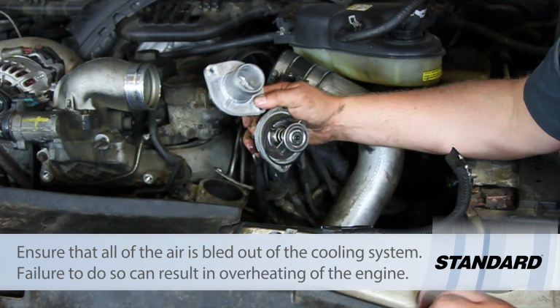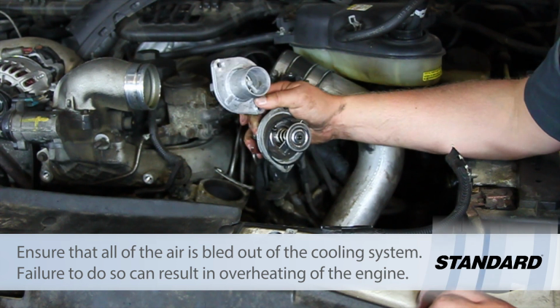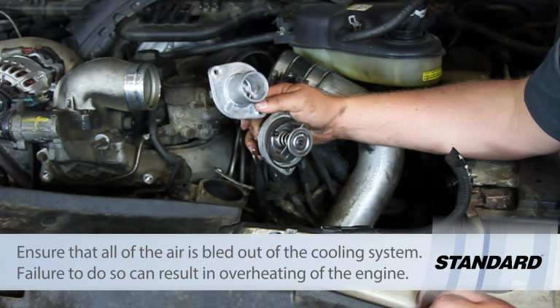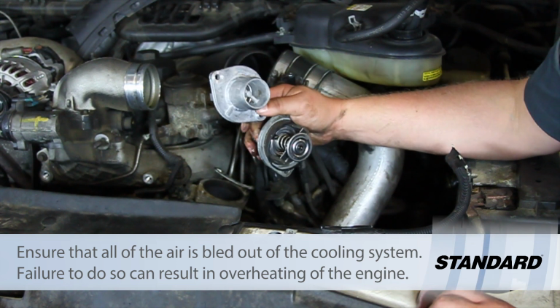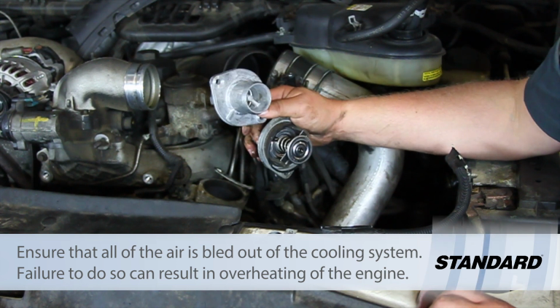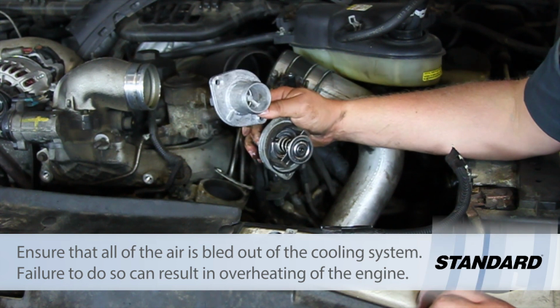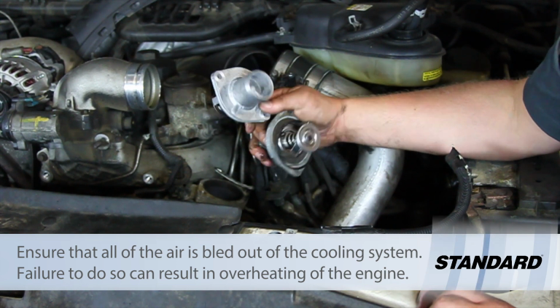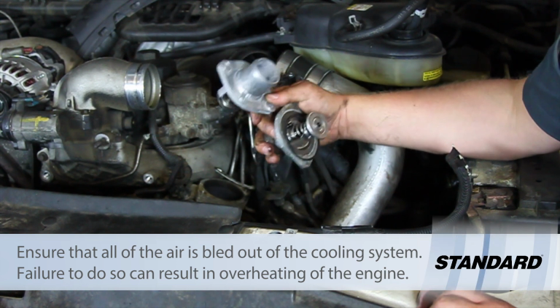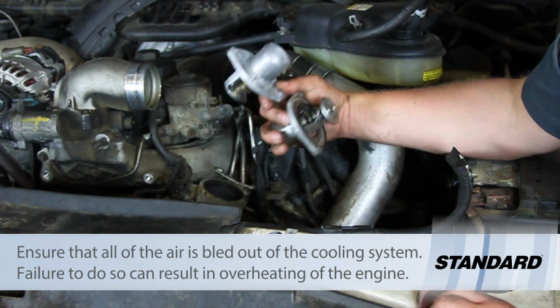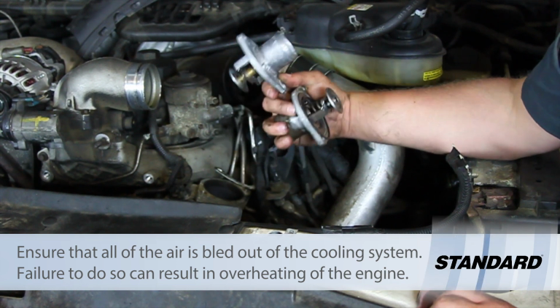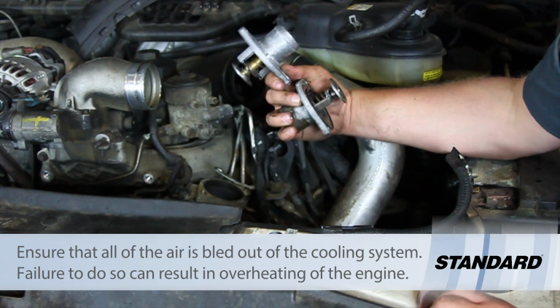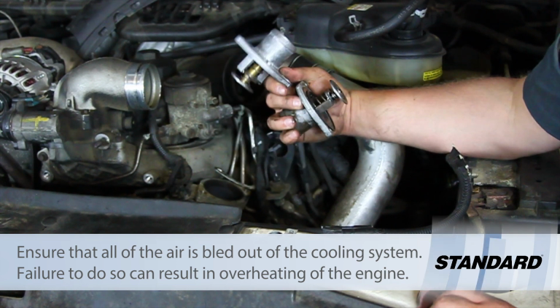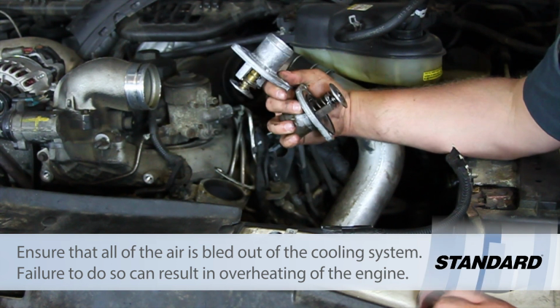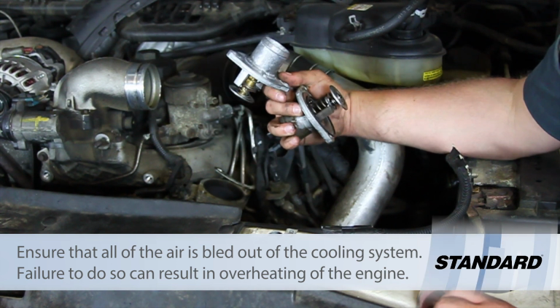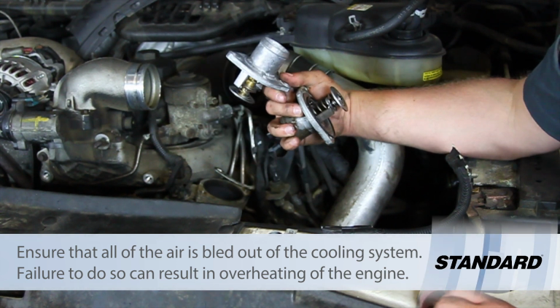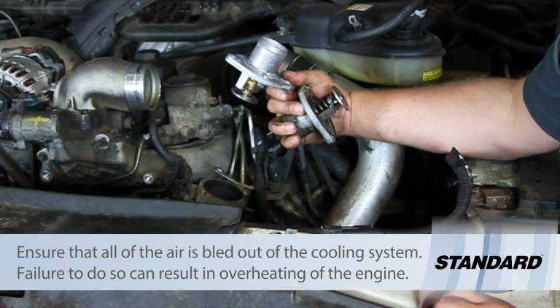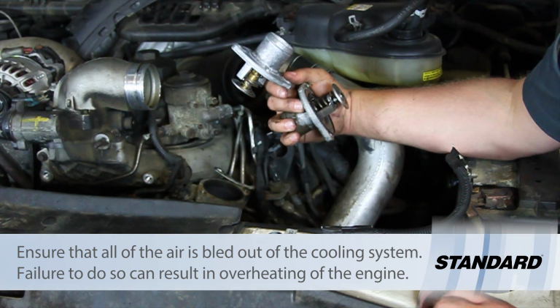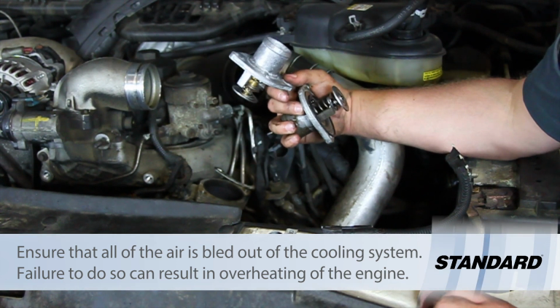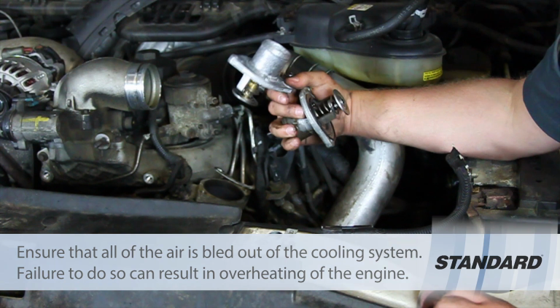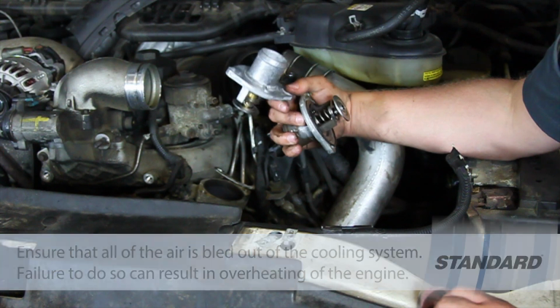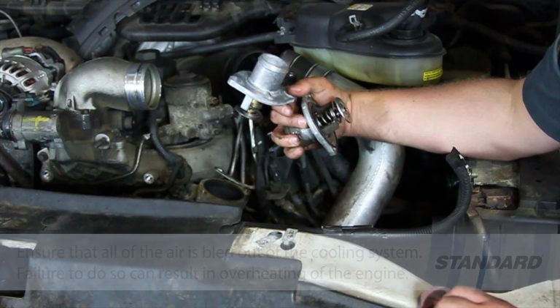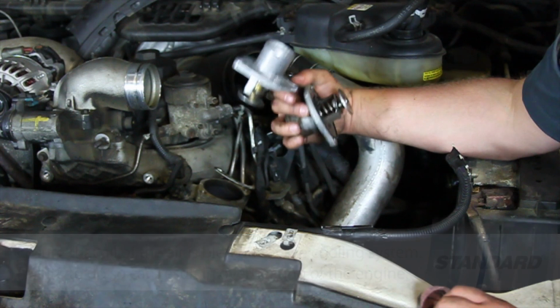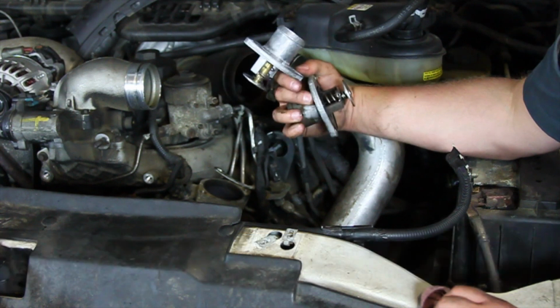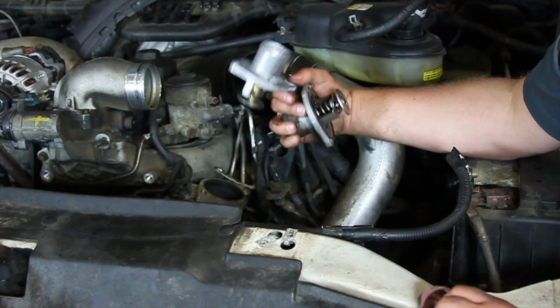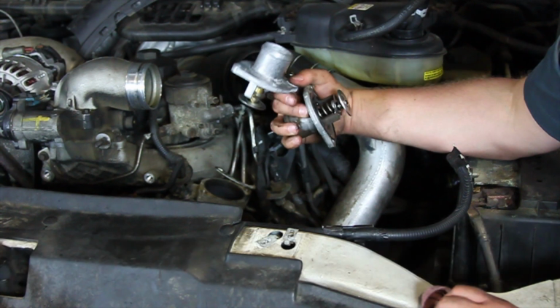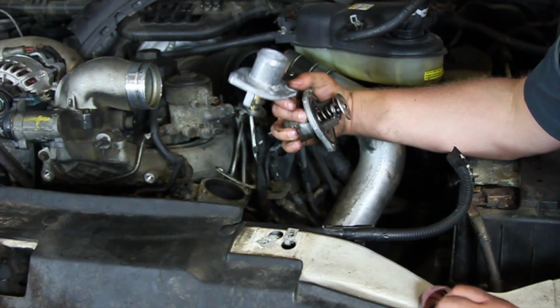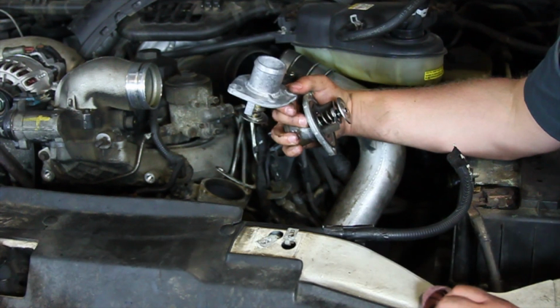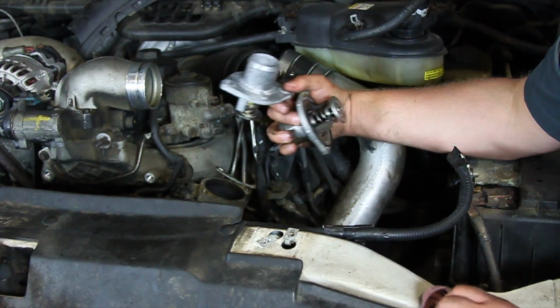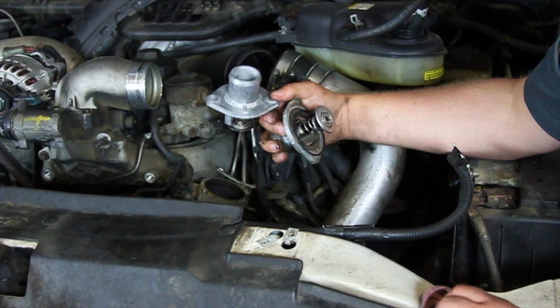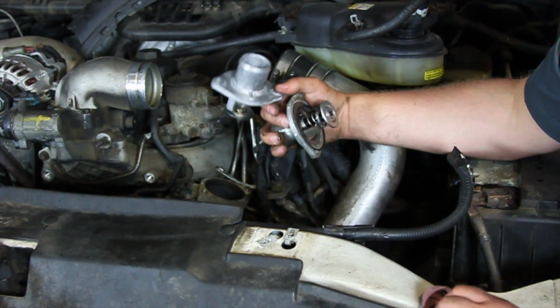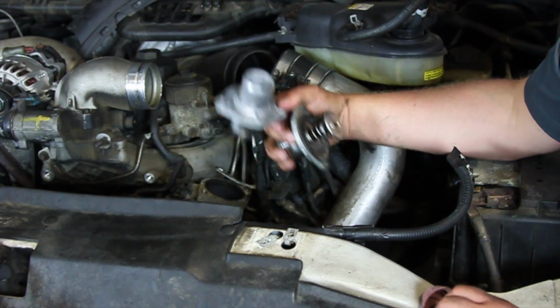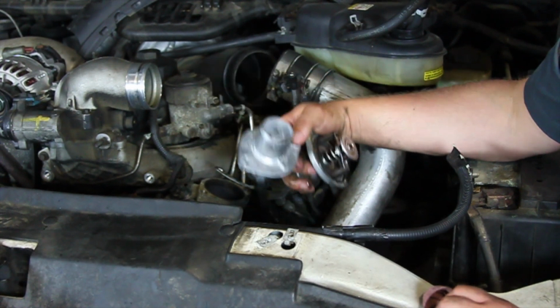Hopefully now you understand what it takes to replace the thermostat on a six liter Power Stroke engine.